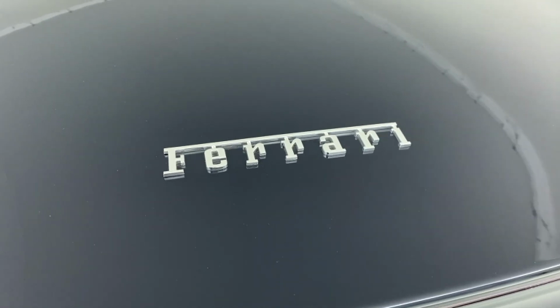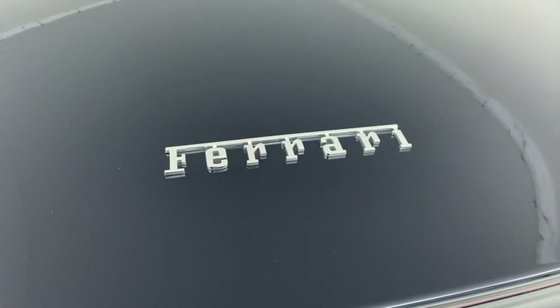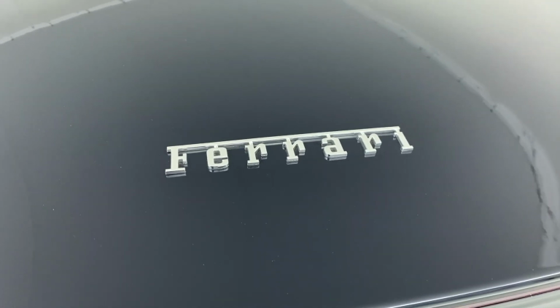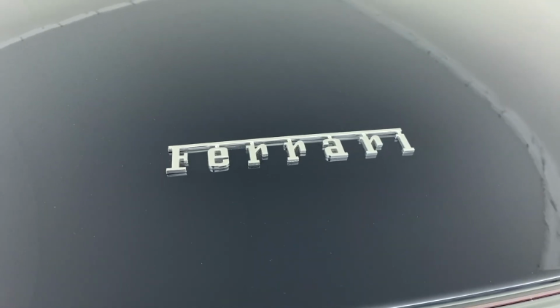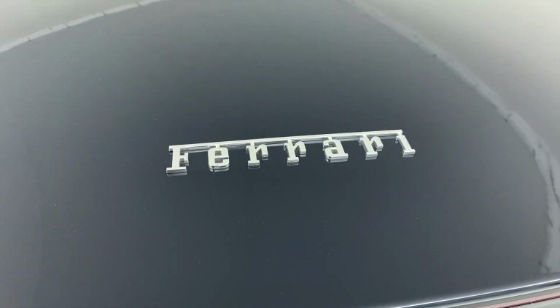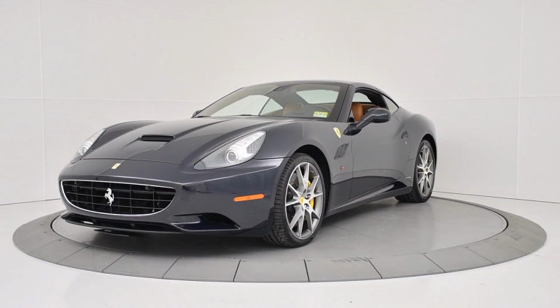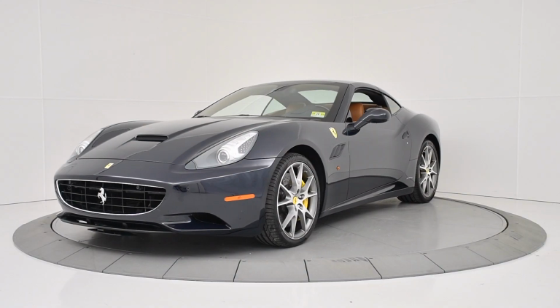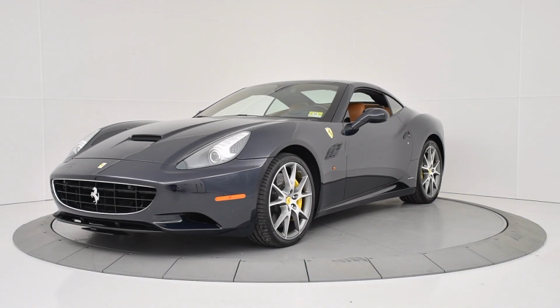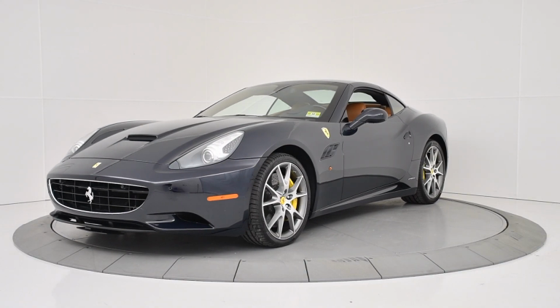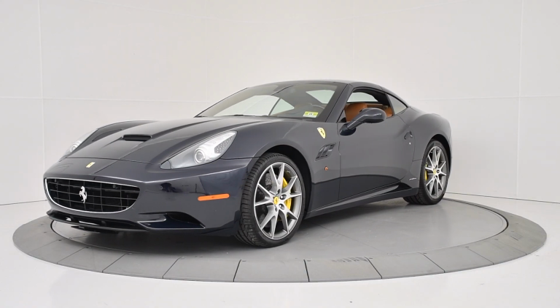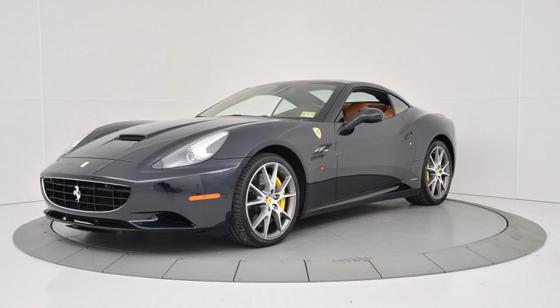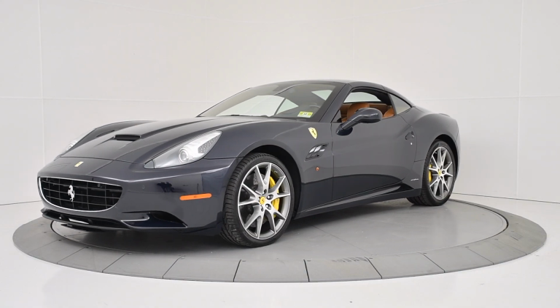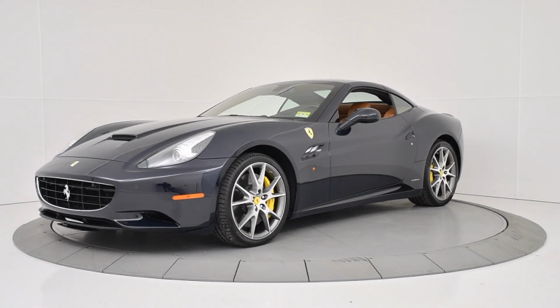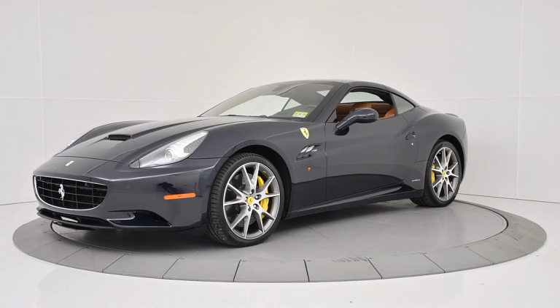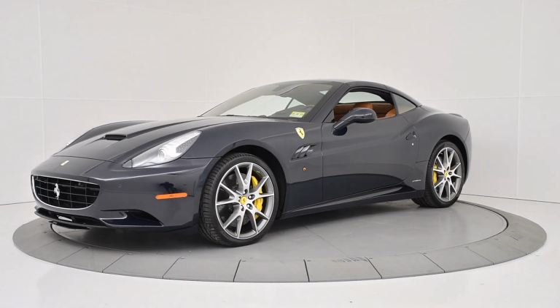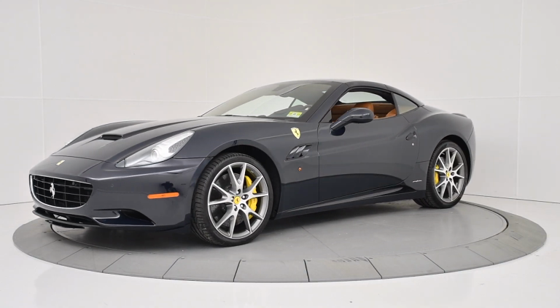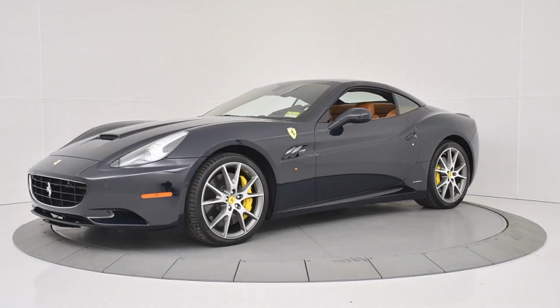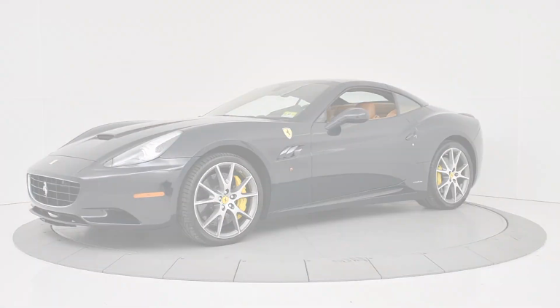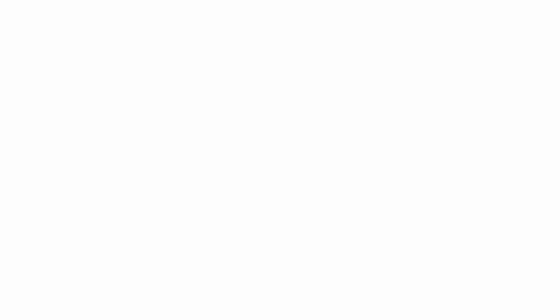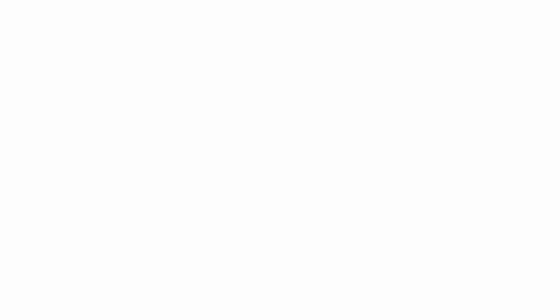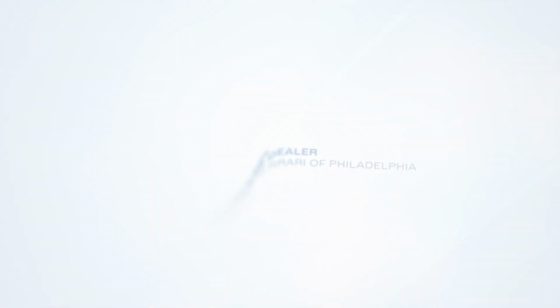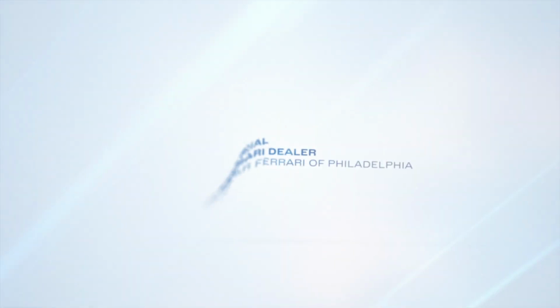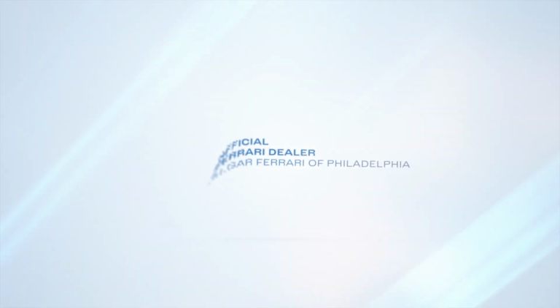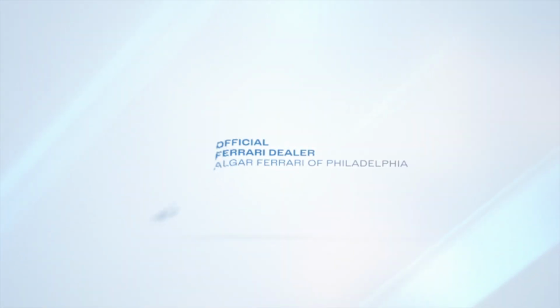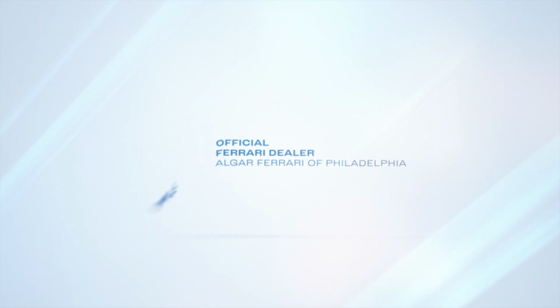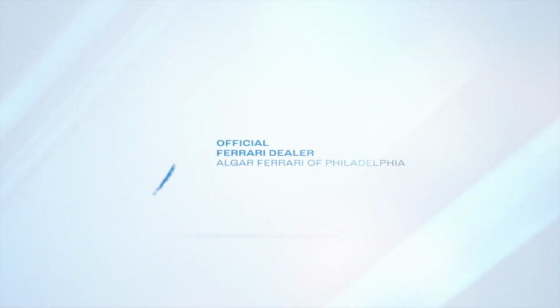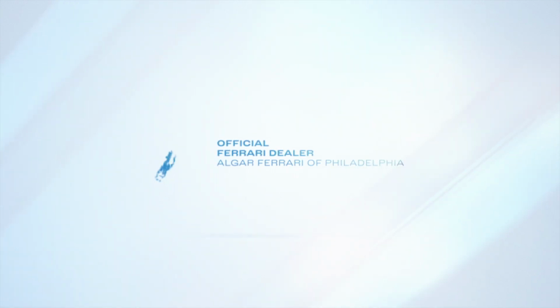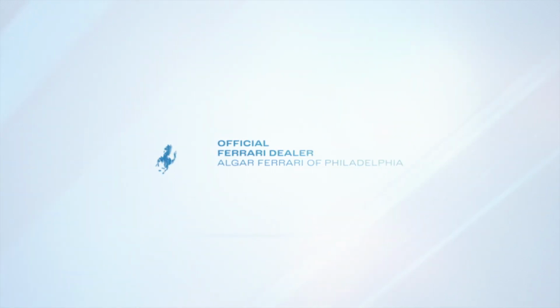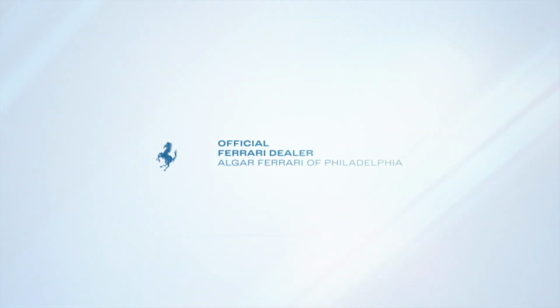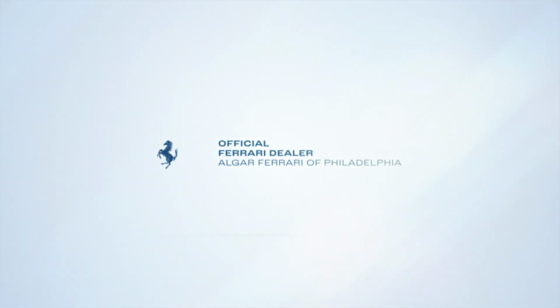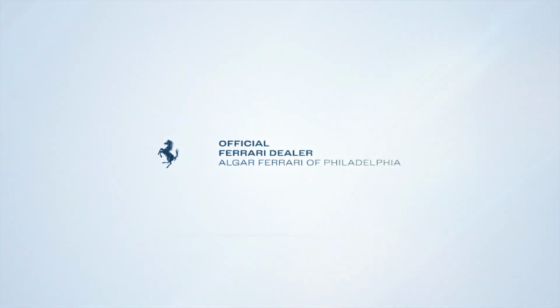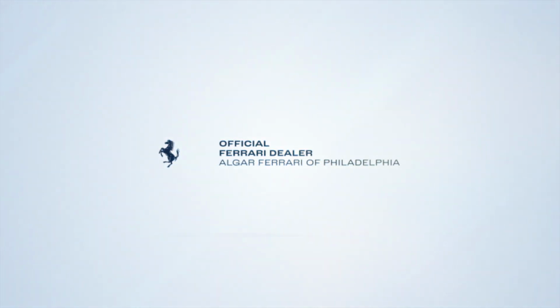For more information on this particular vehicle, please contact us at sales@AlgarFerrari.com. Thank you for watching.